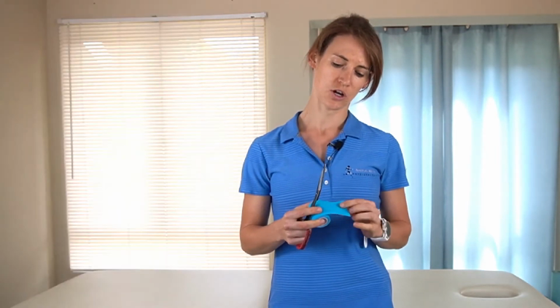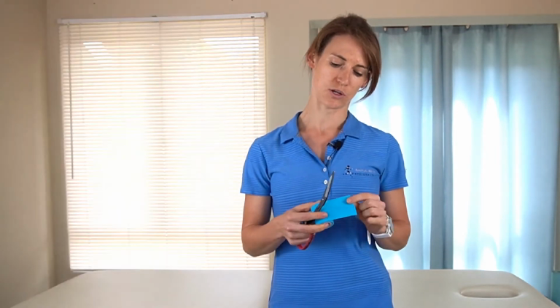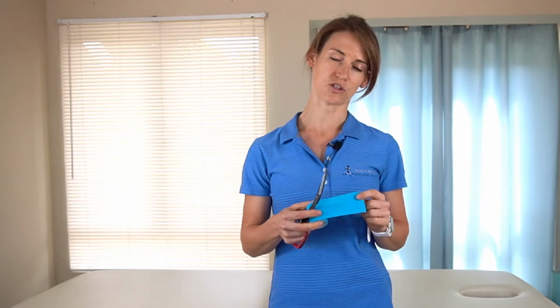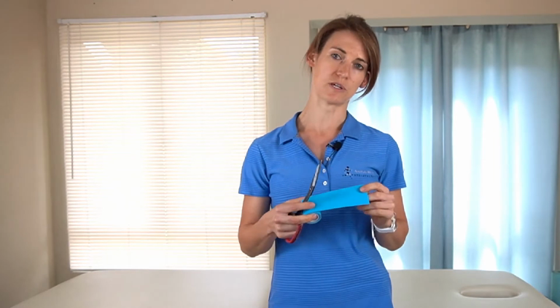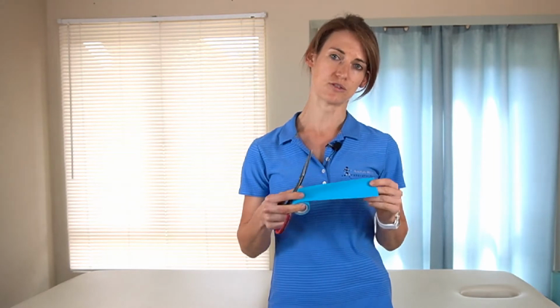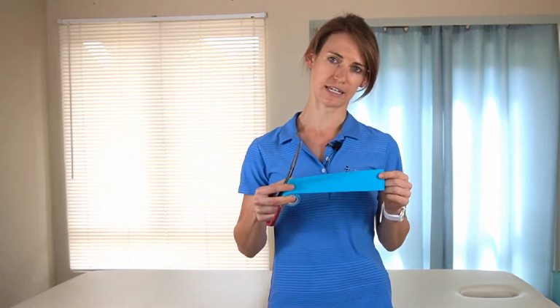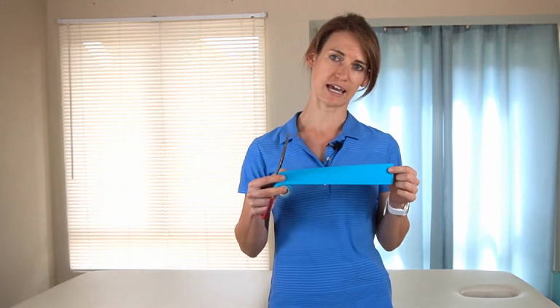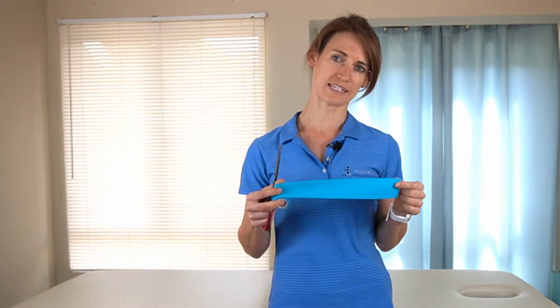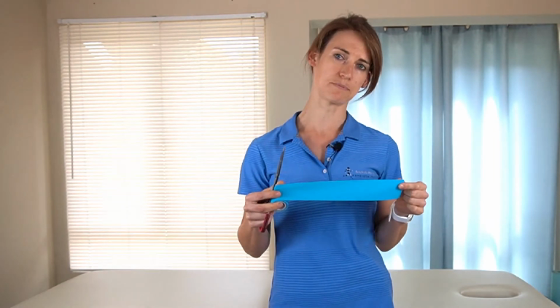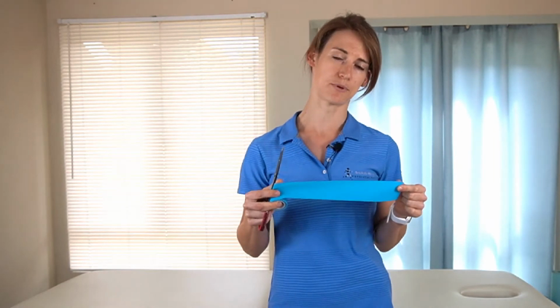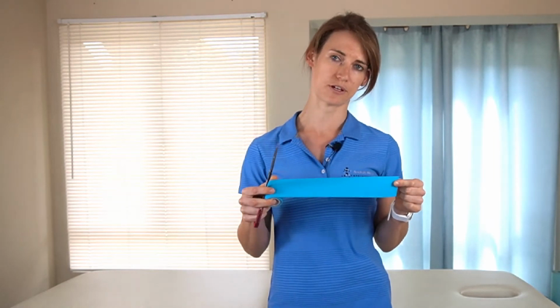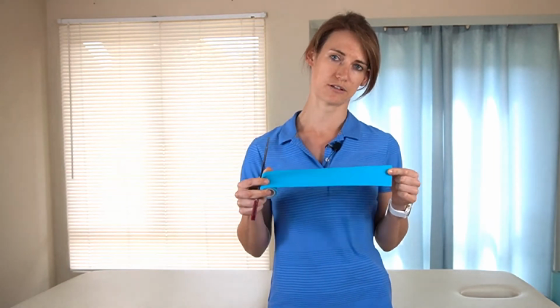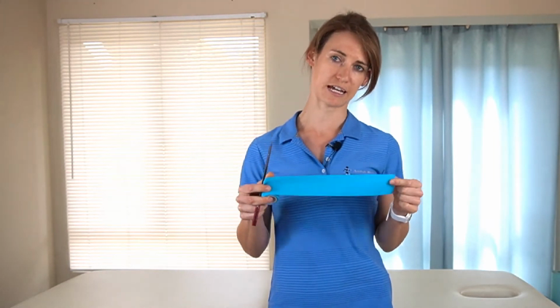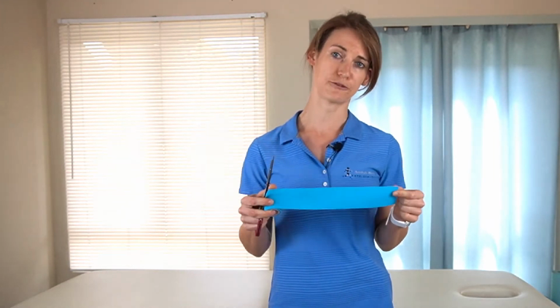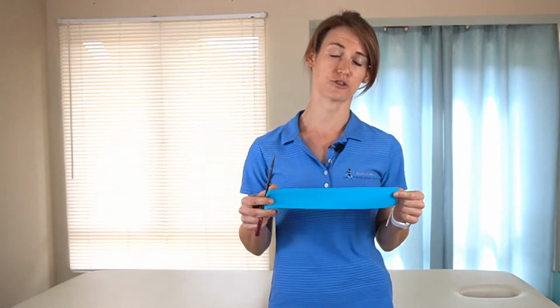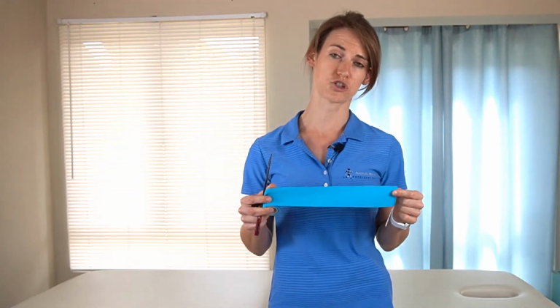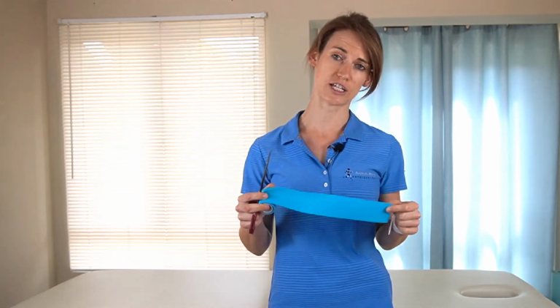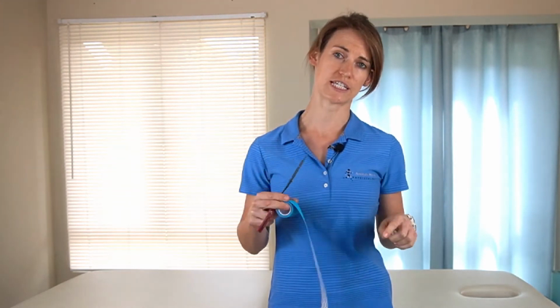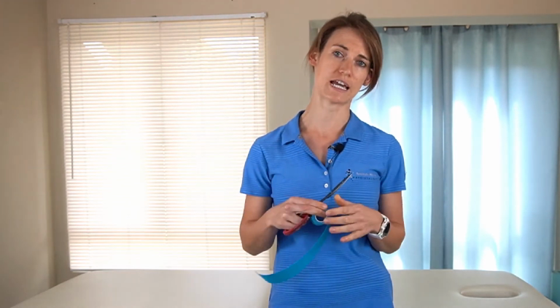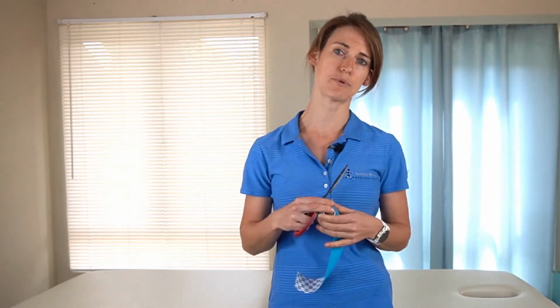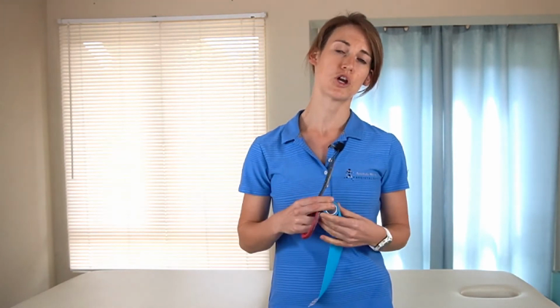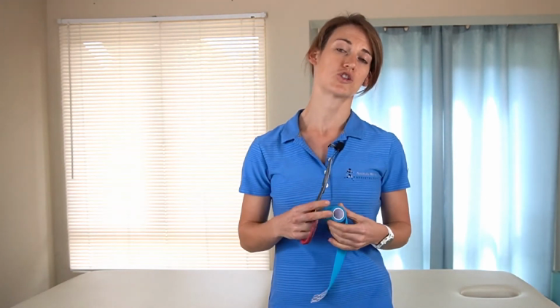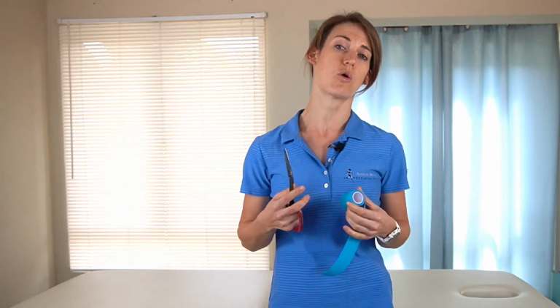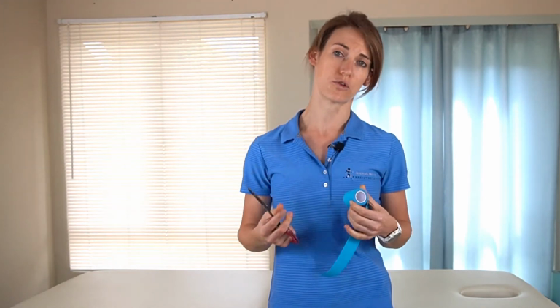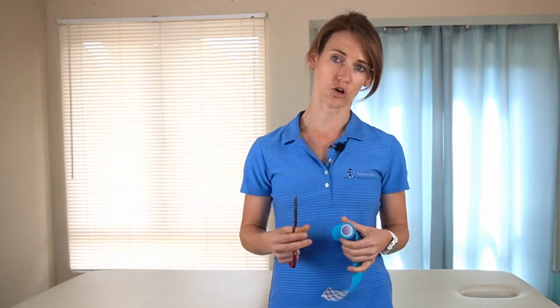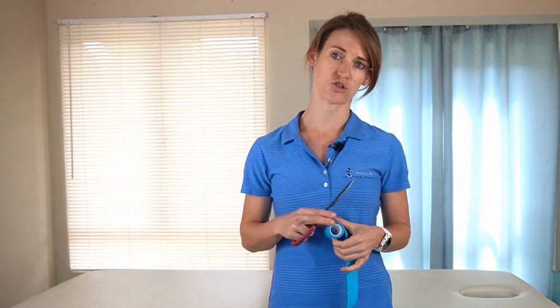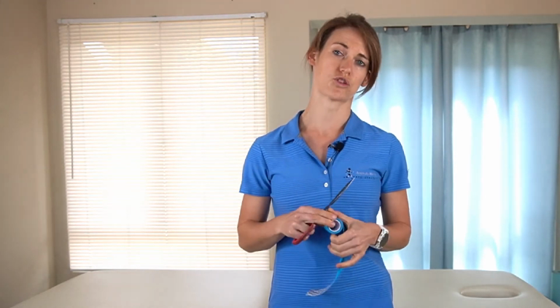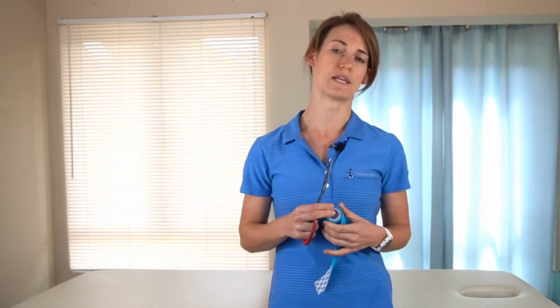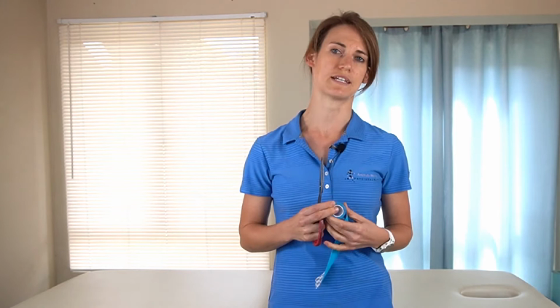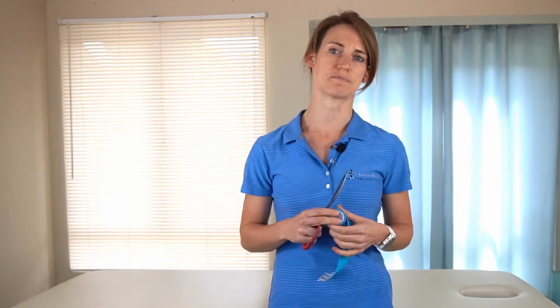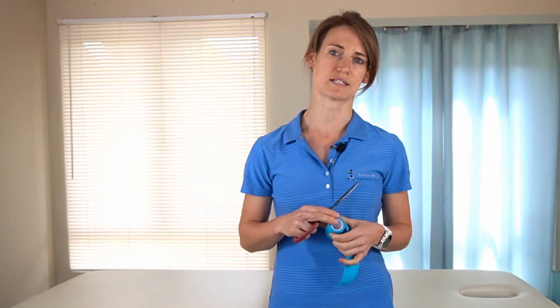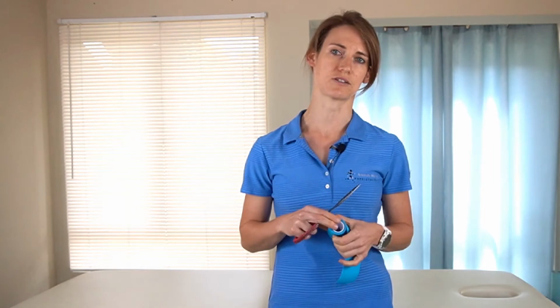We're going to be using K-tape, the colorful stretchy tape, to offload your trapezius muscles.